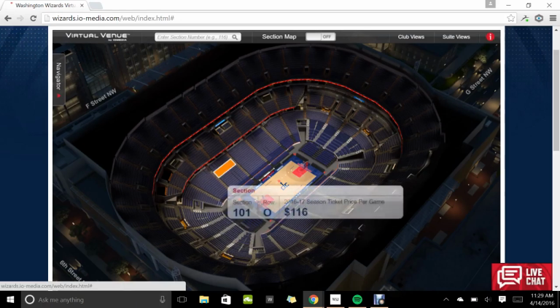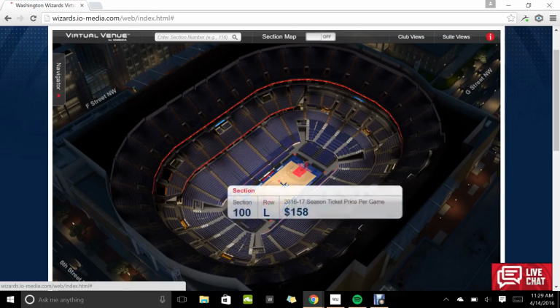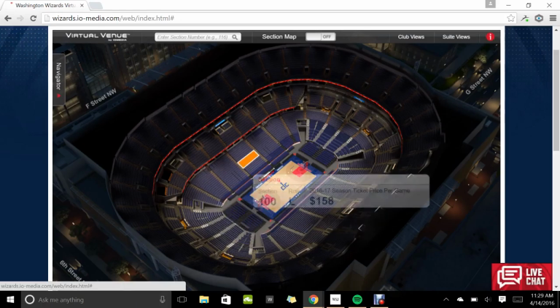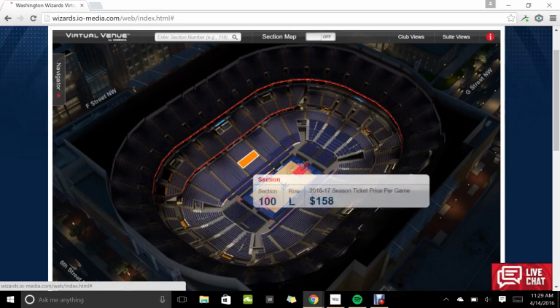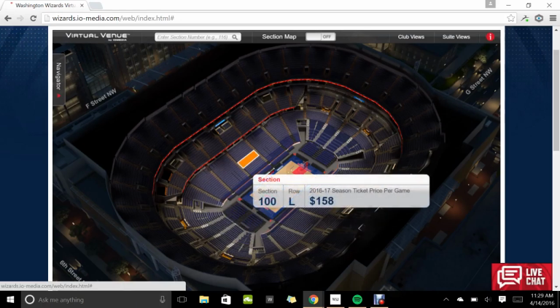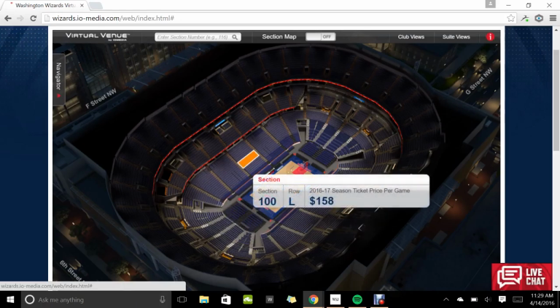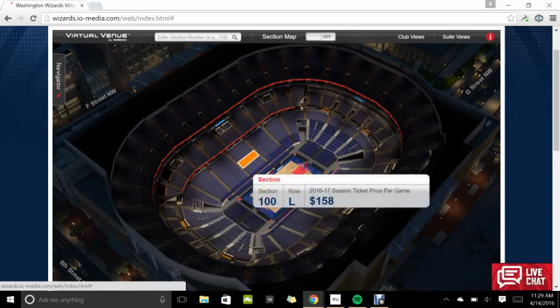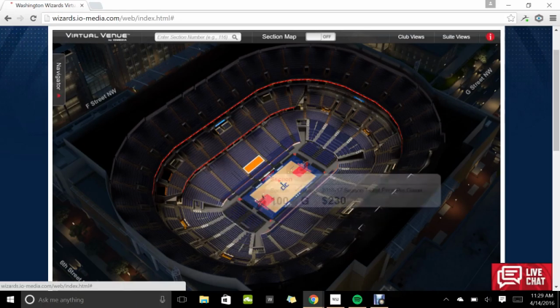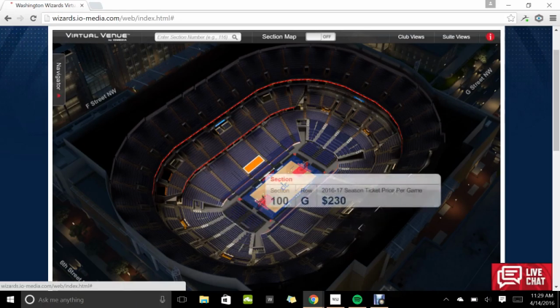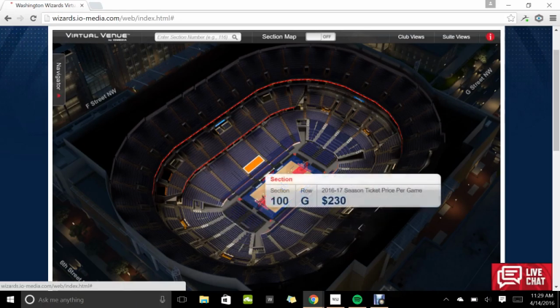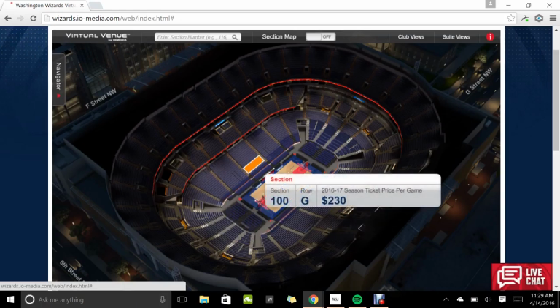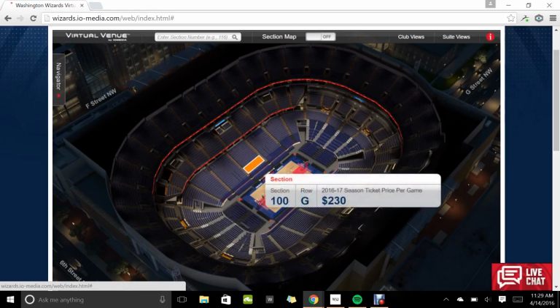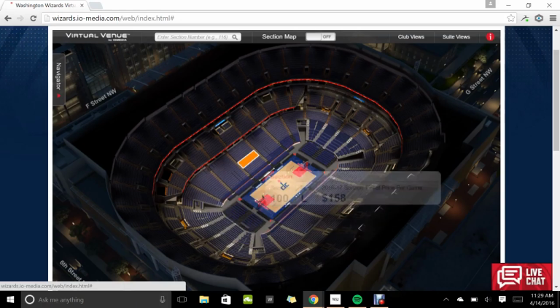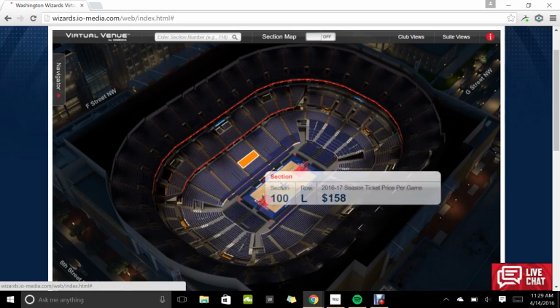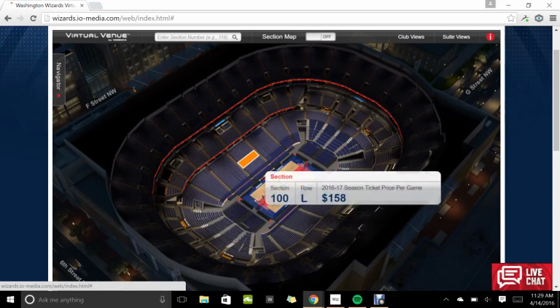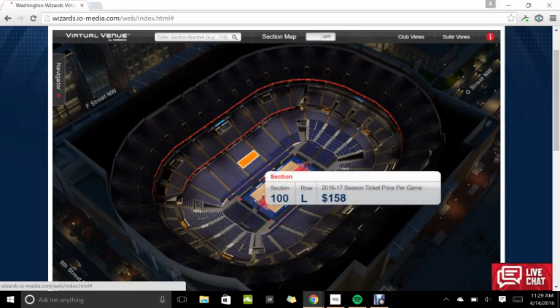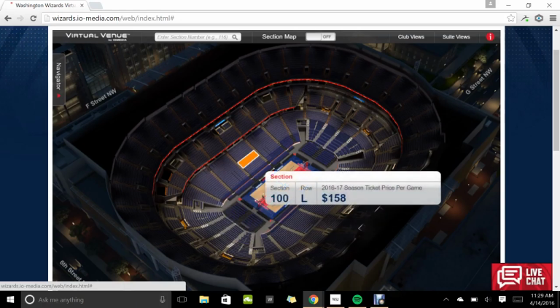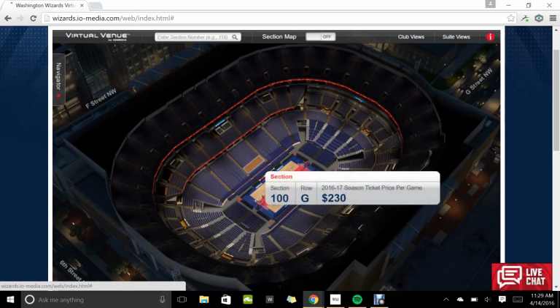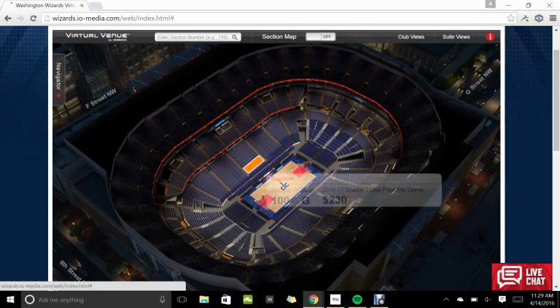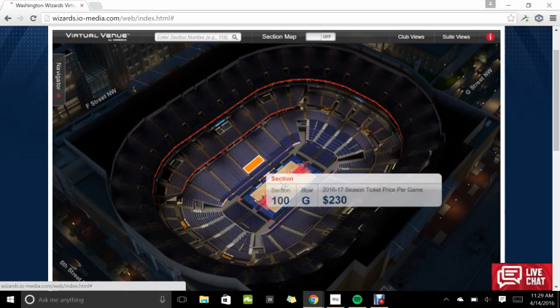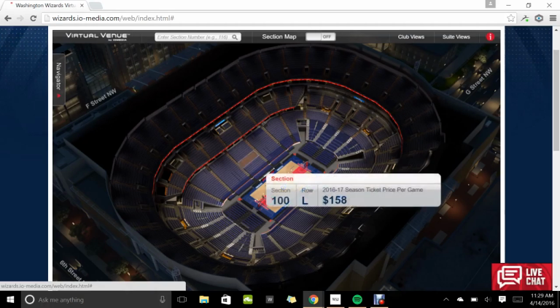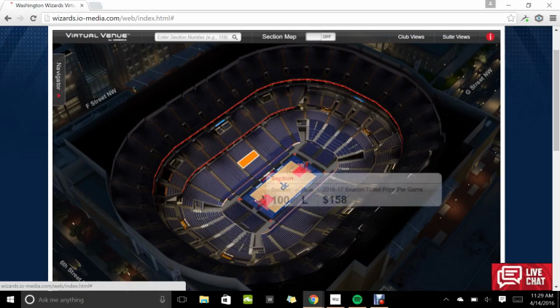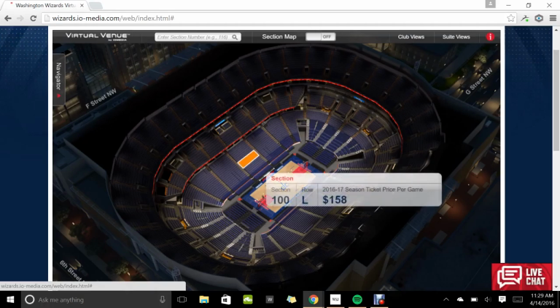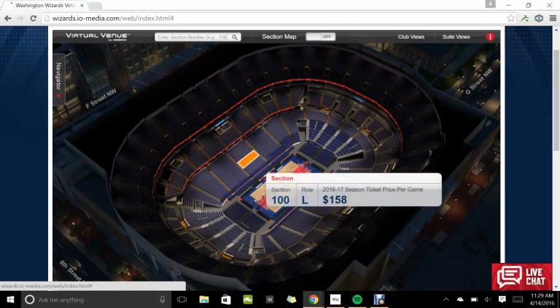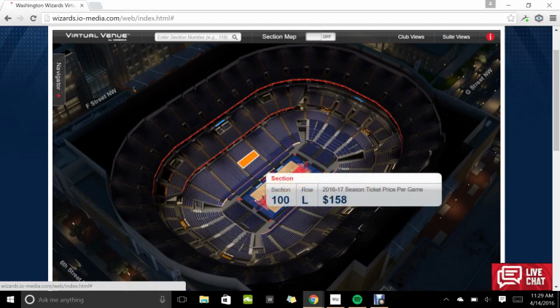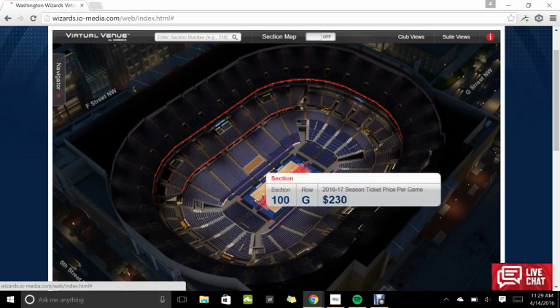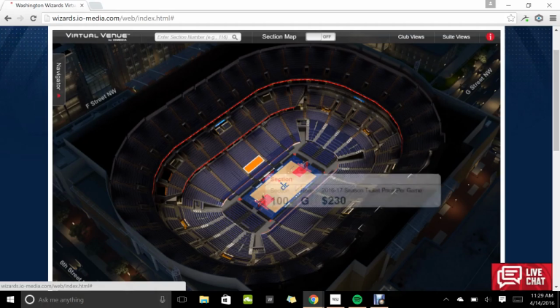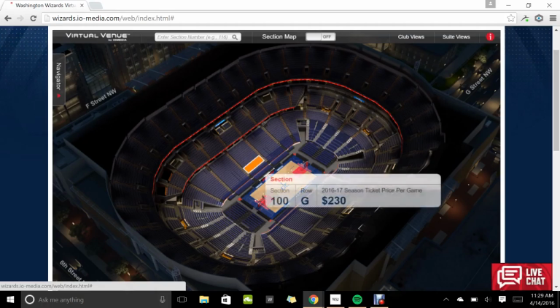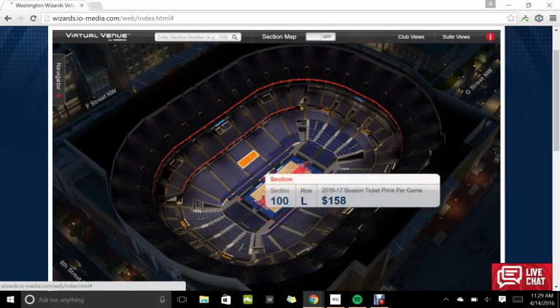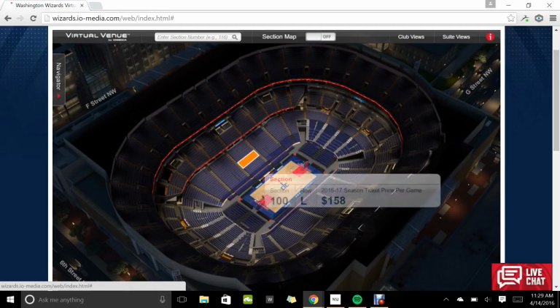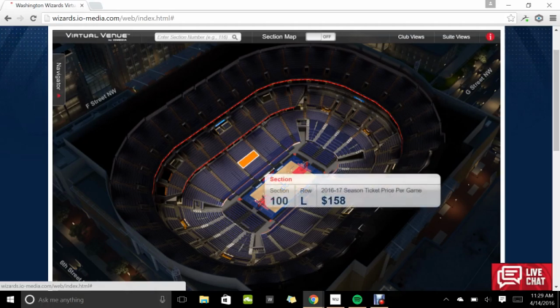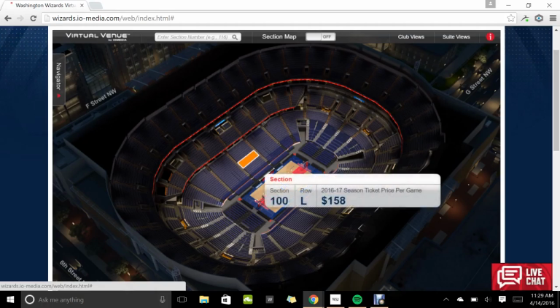Right at midcourt, tickets are like $100. So even between up there and down here is a difference of like $70.